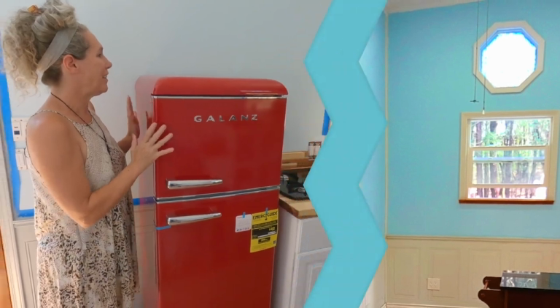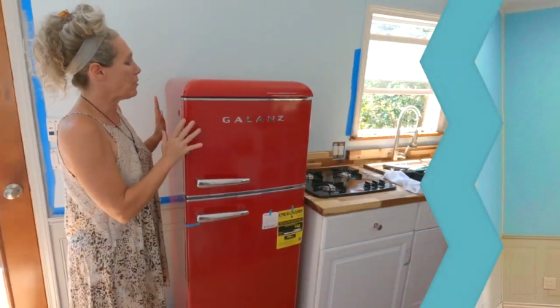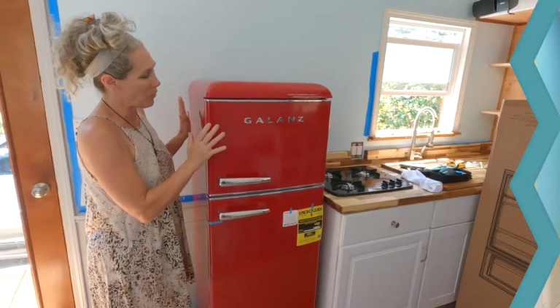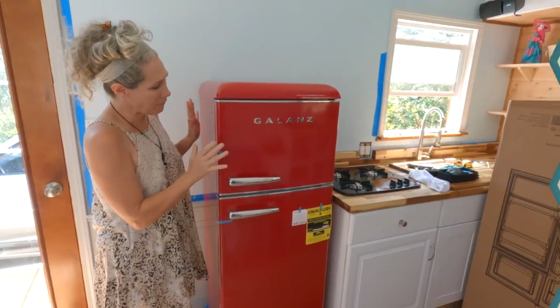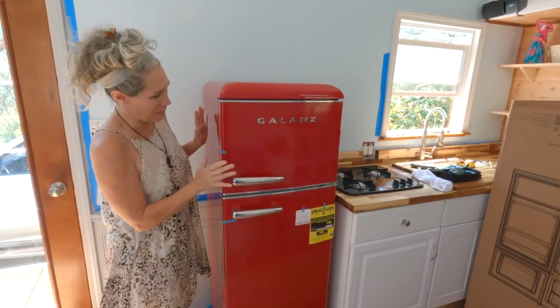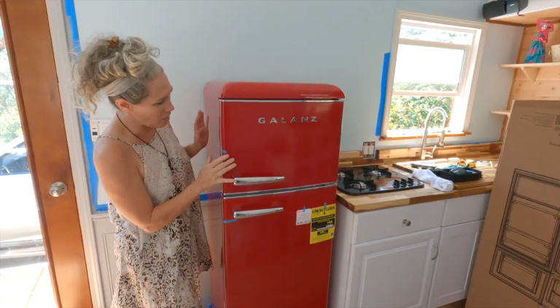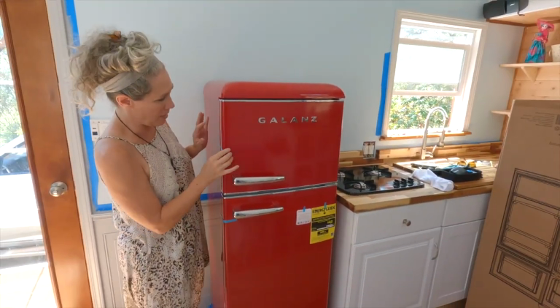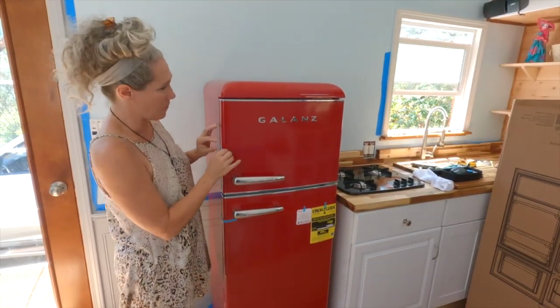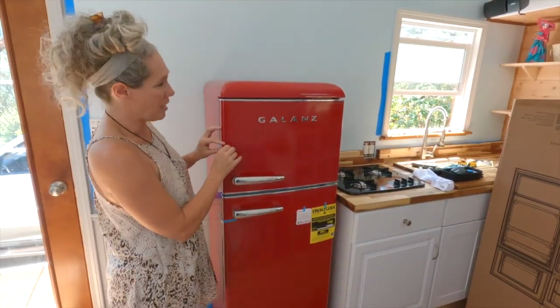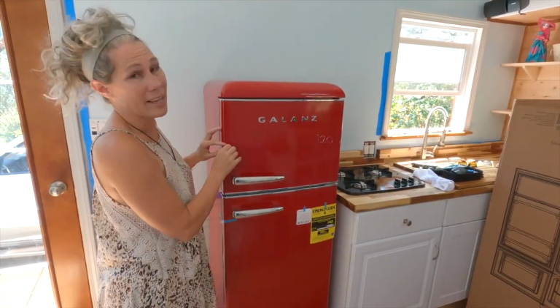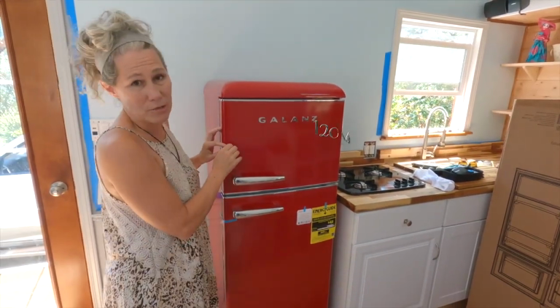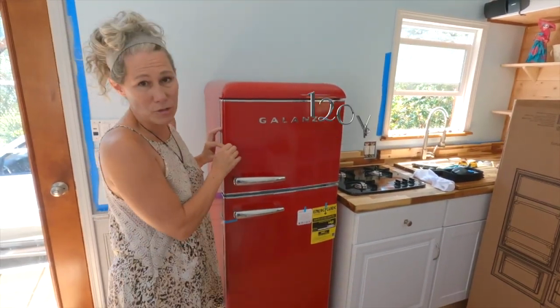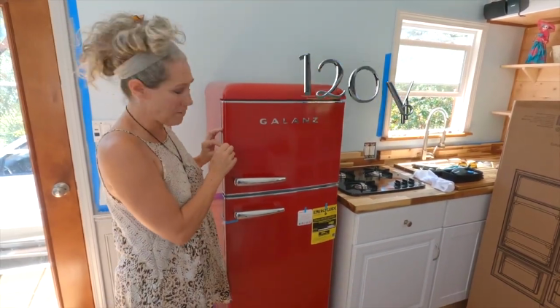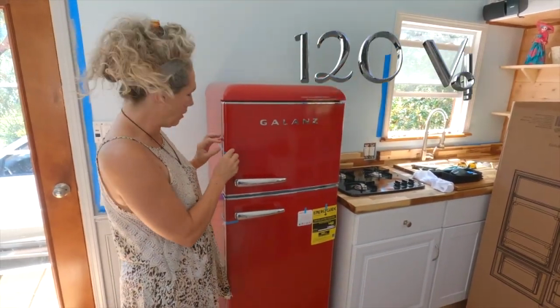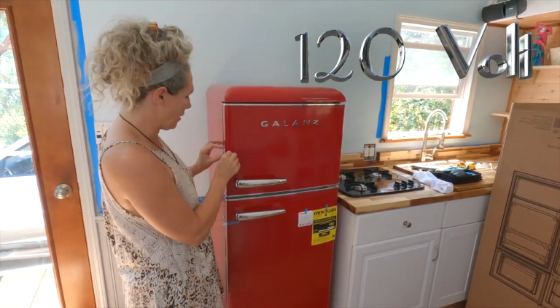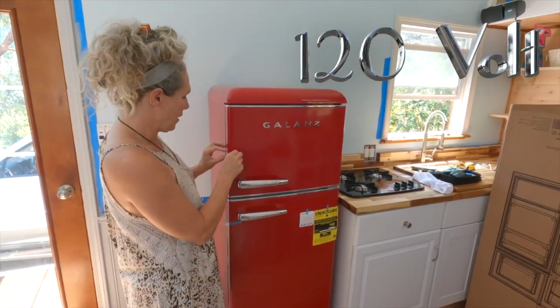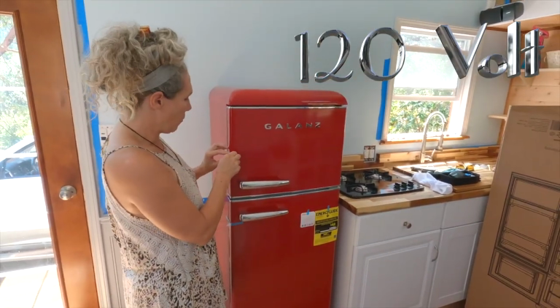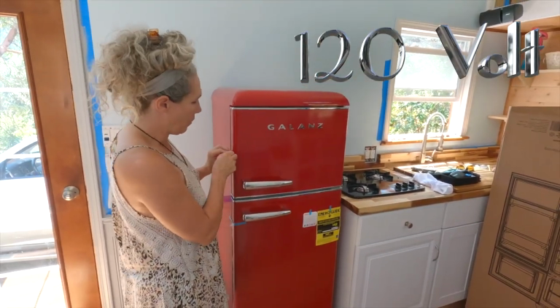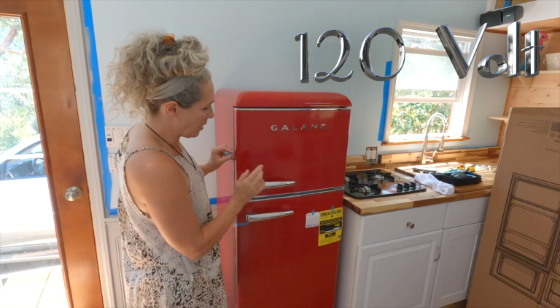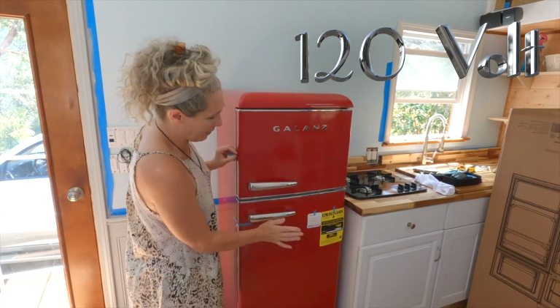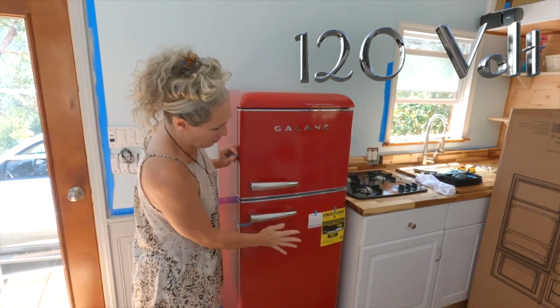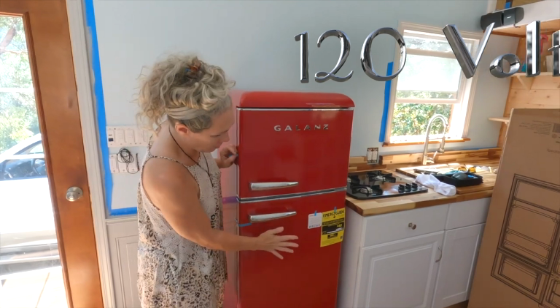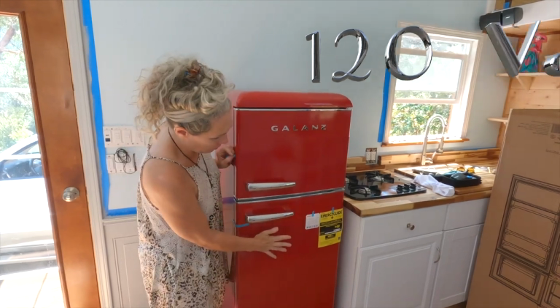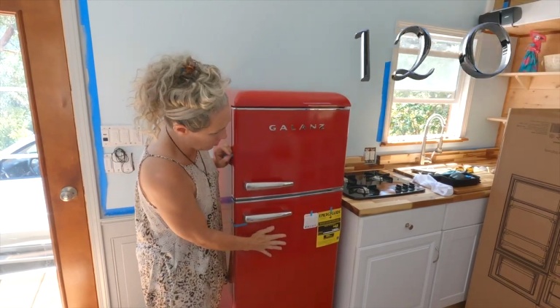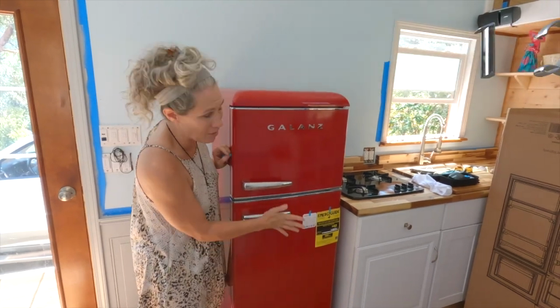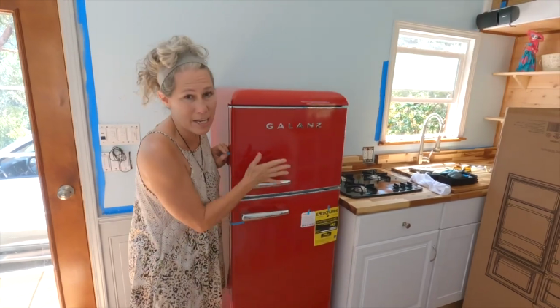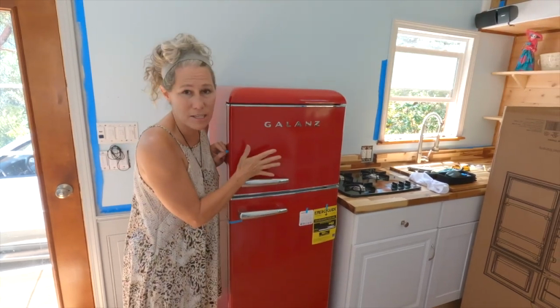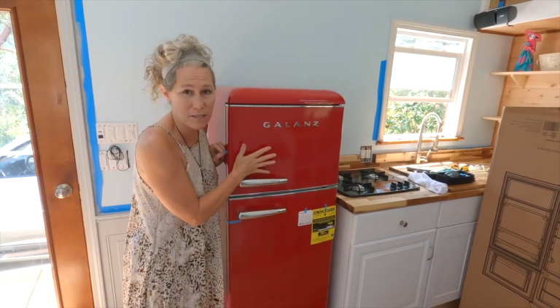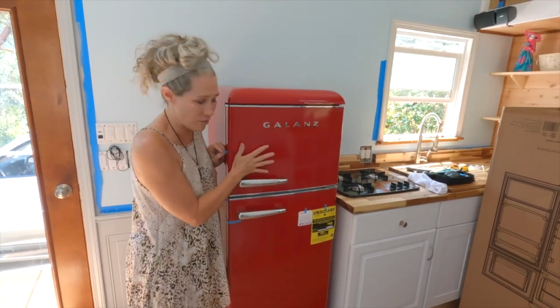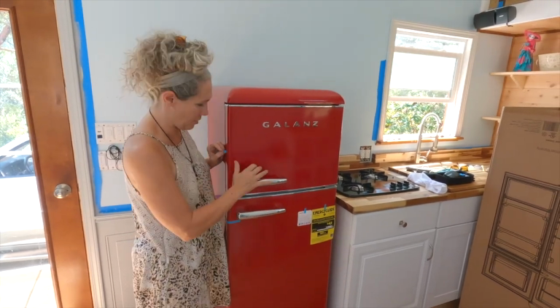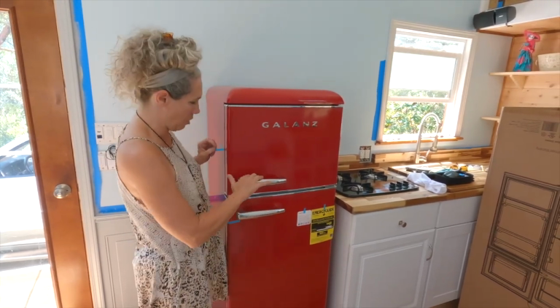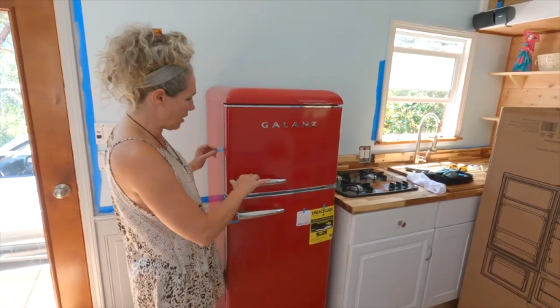So this fridge is 120 volts. We wanted a separate refrigerator and freezer compartment, and this one has that.